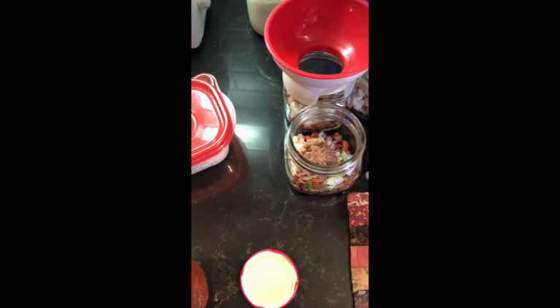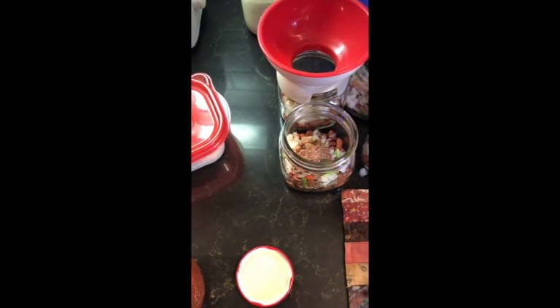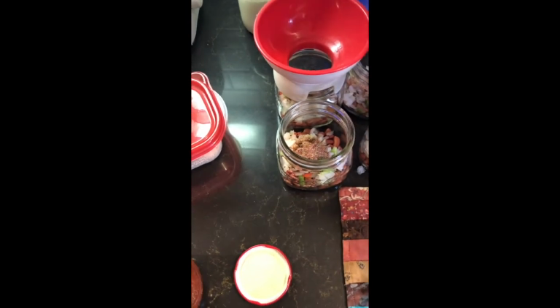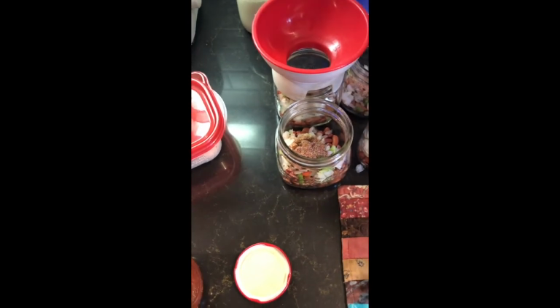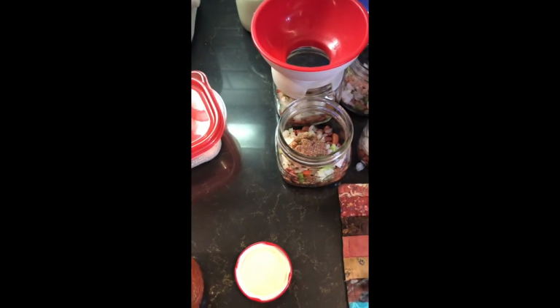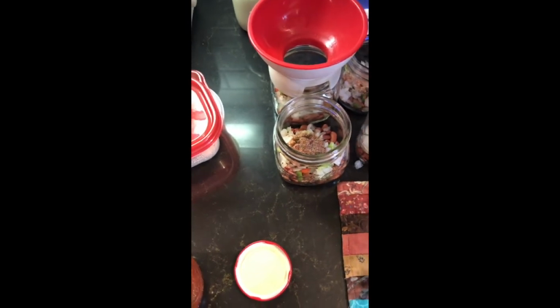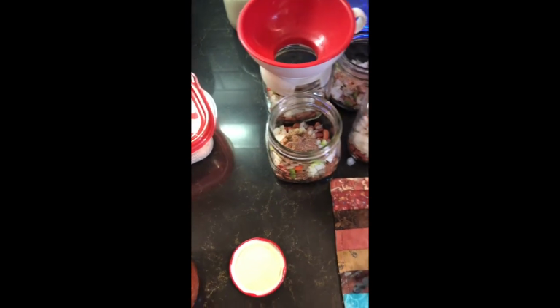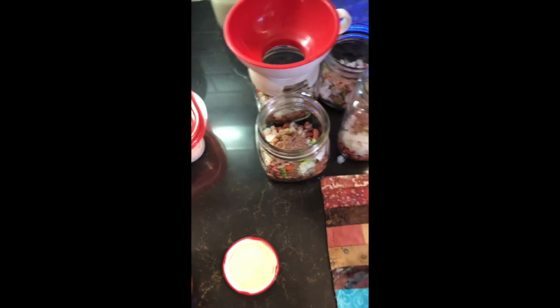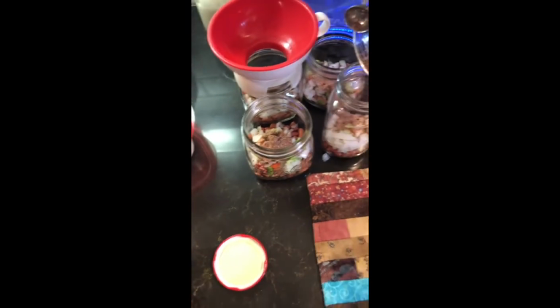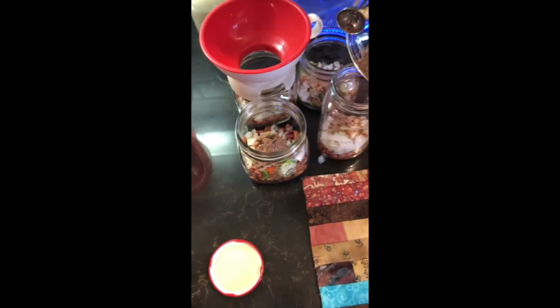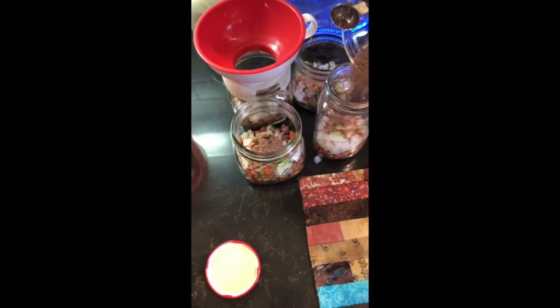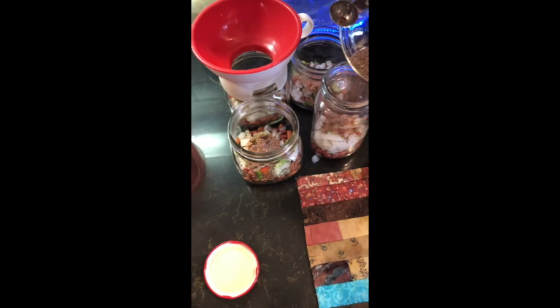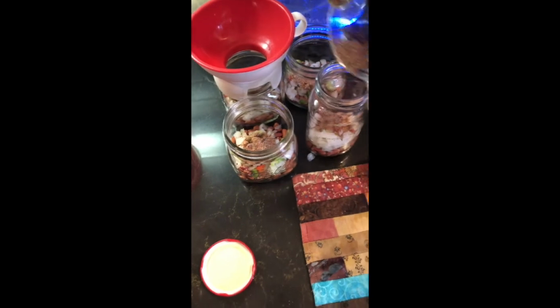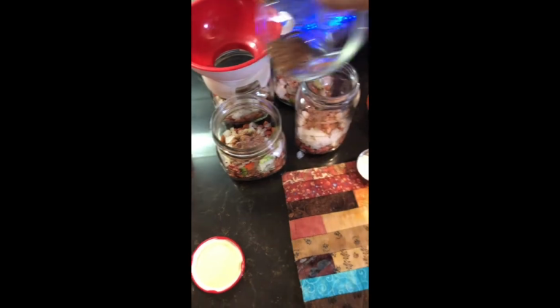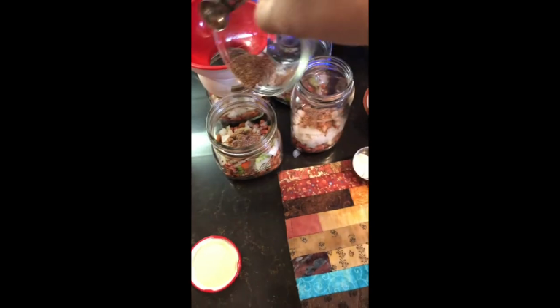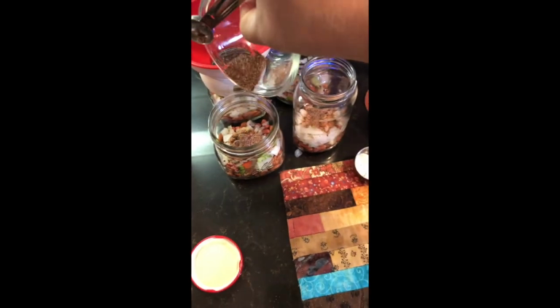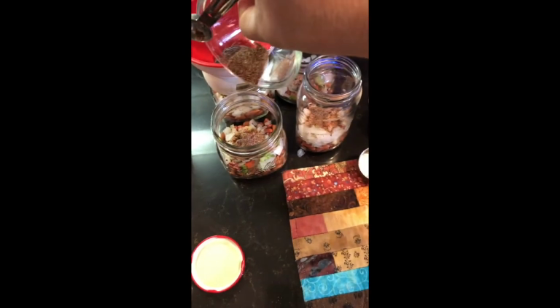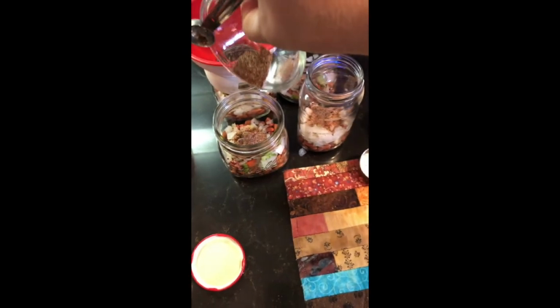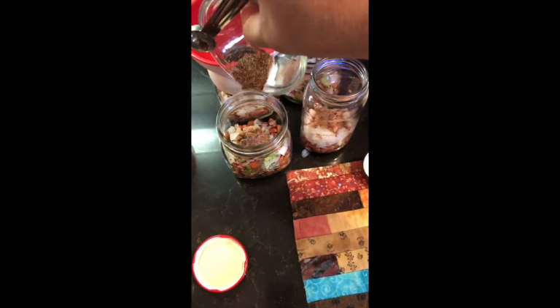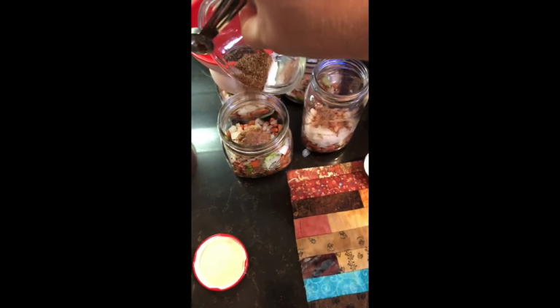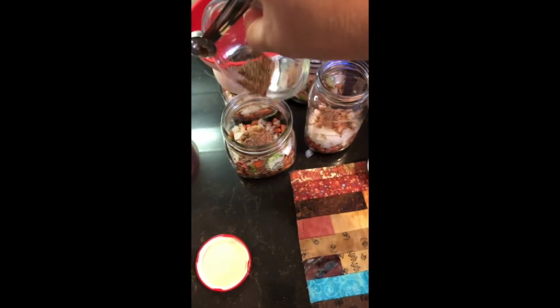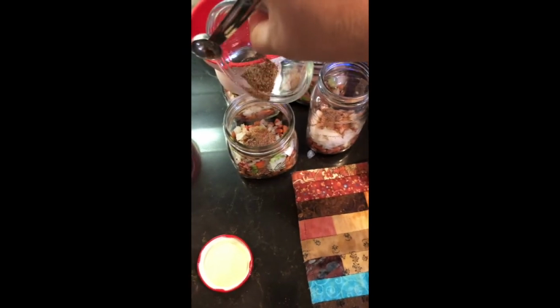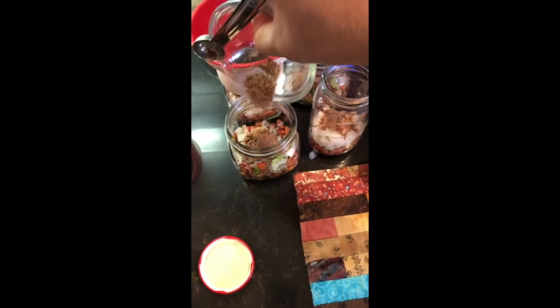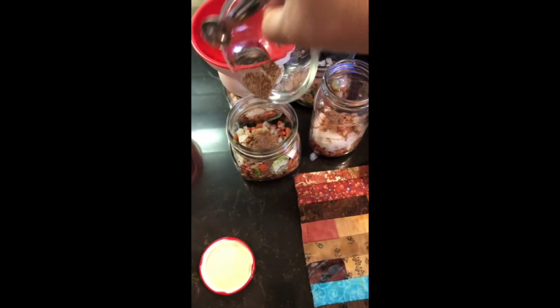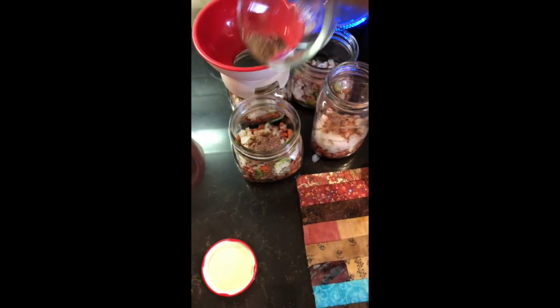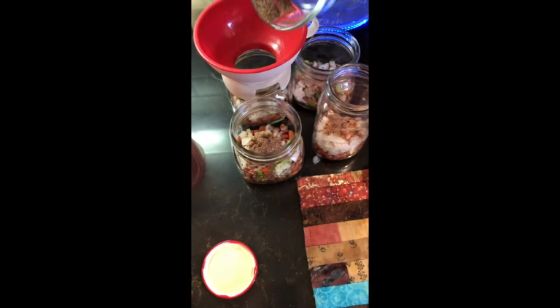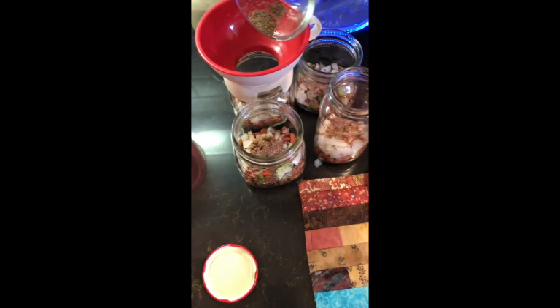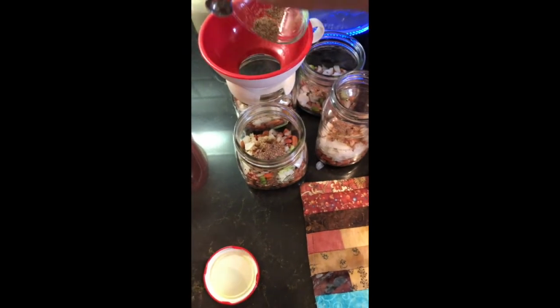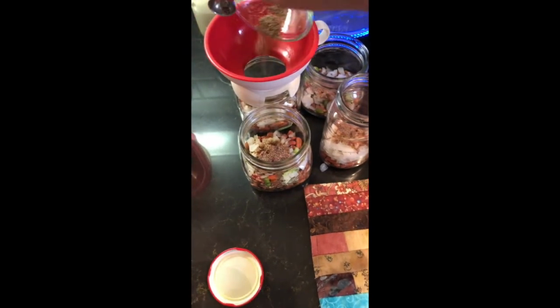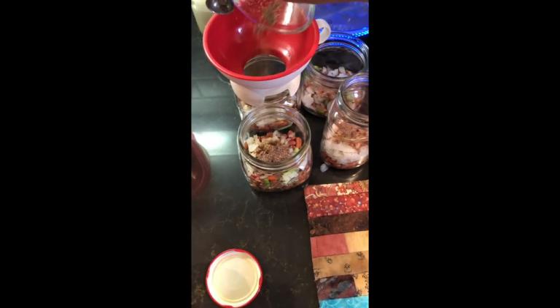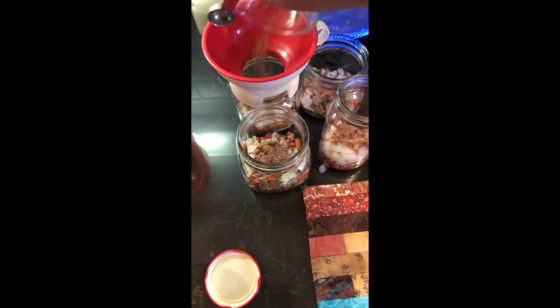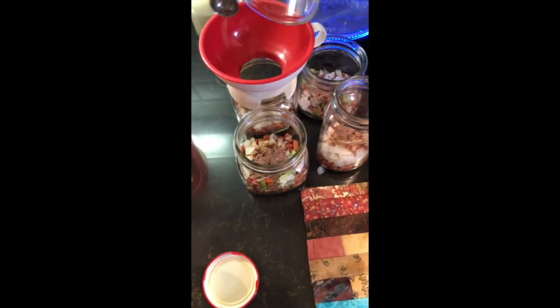So your salt is in the jar — you don't need to add any more salt. Your seasoning, your dry seasoning mix, is in.